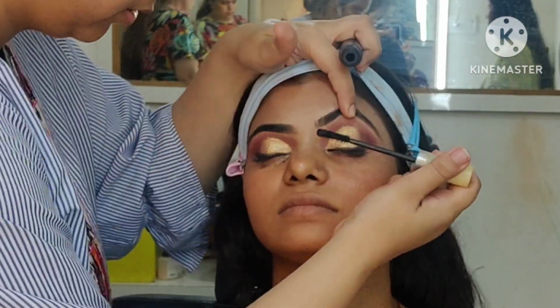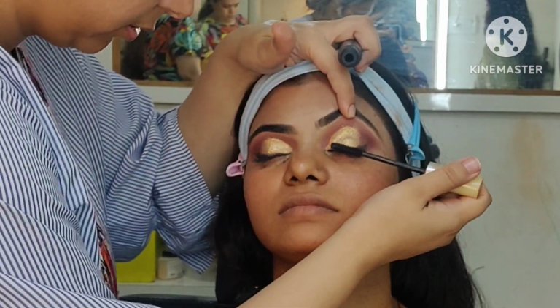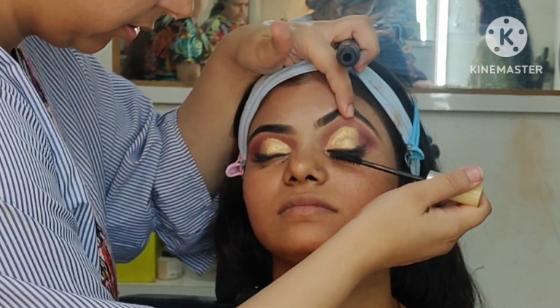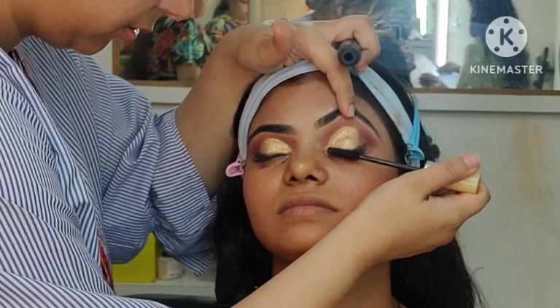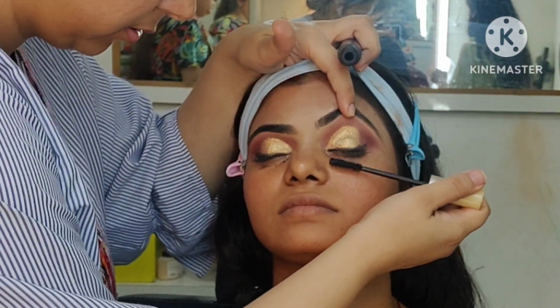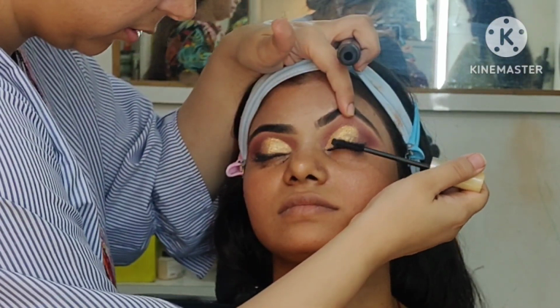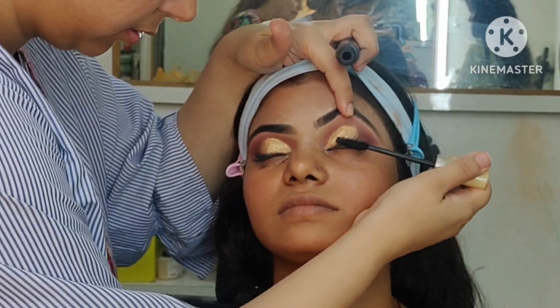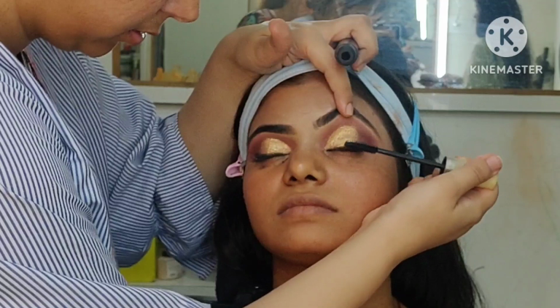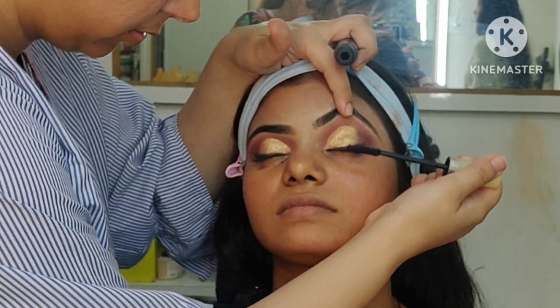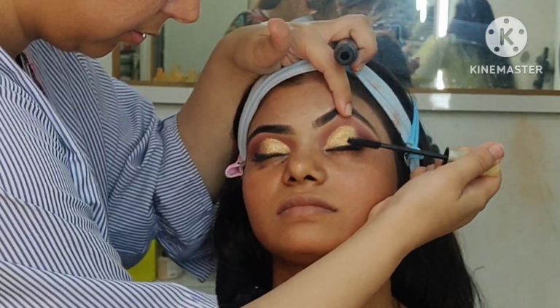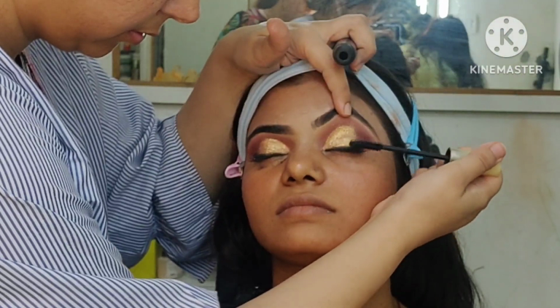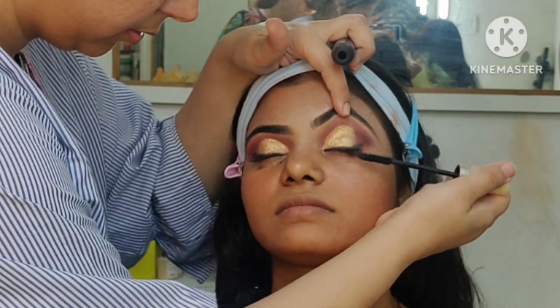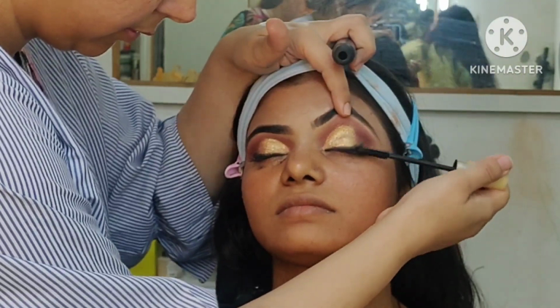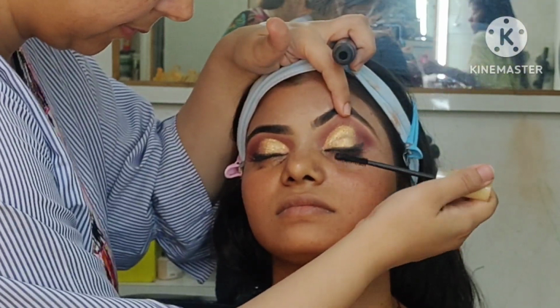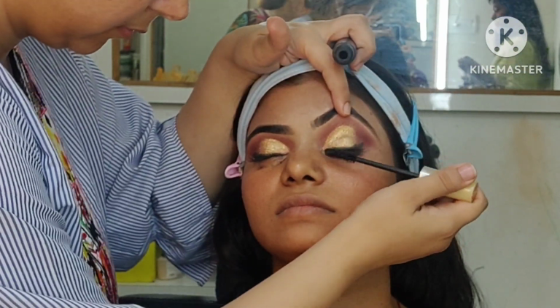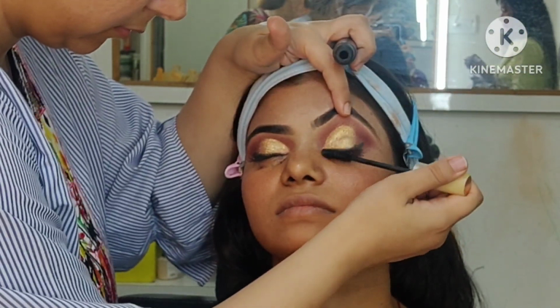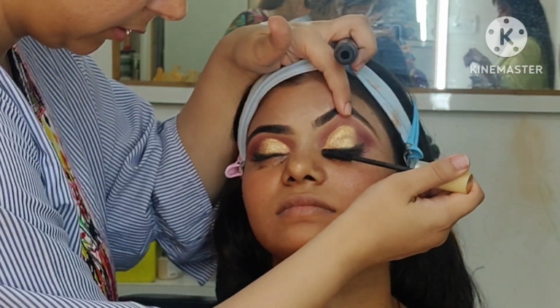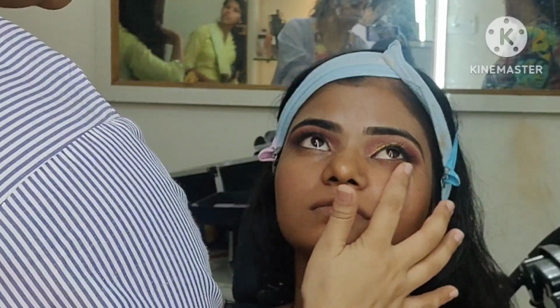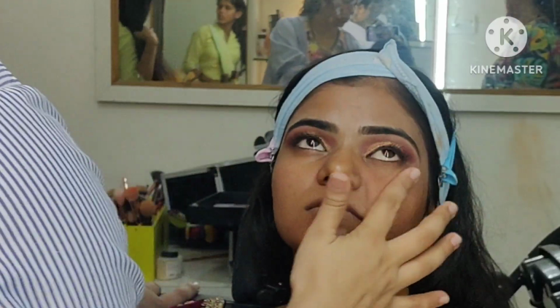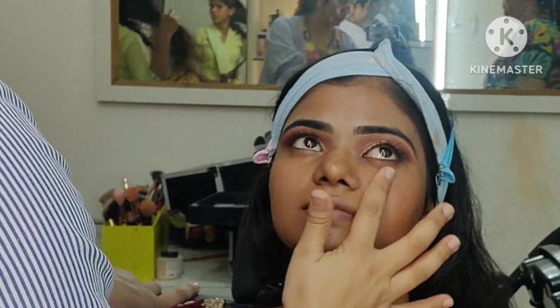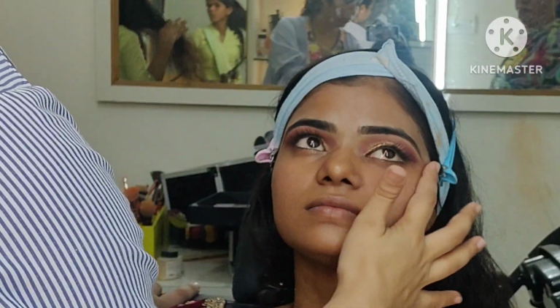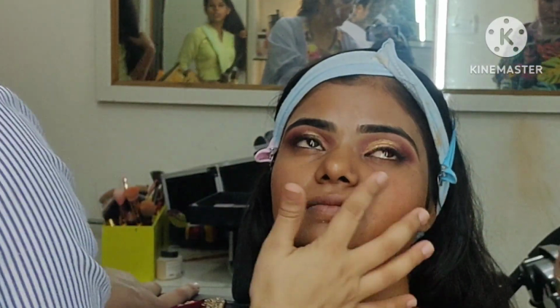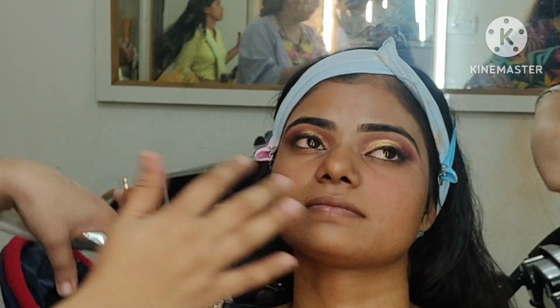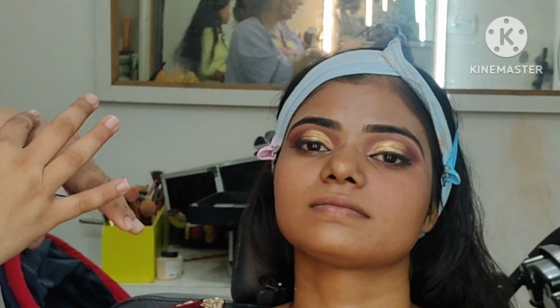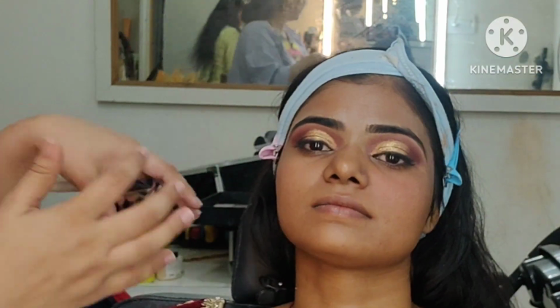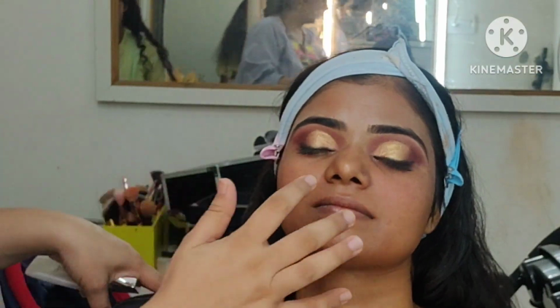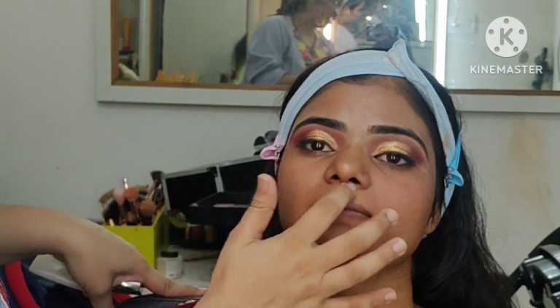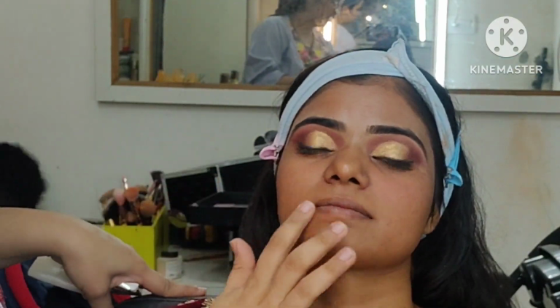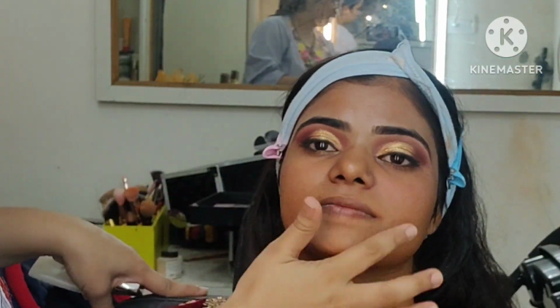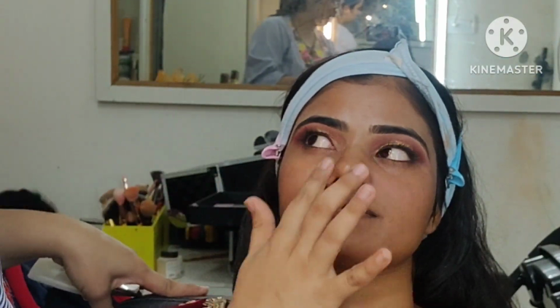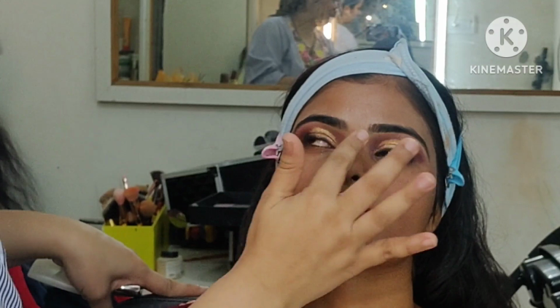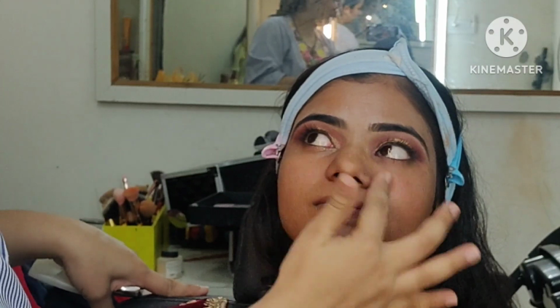After that, we have applied mascara. Then we will fill it with the color bar.